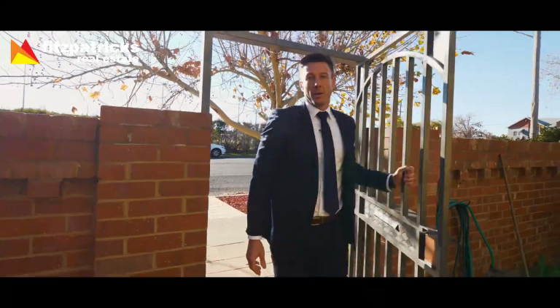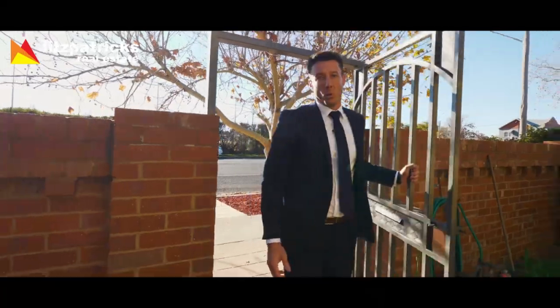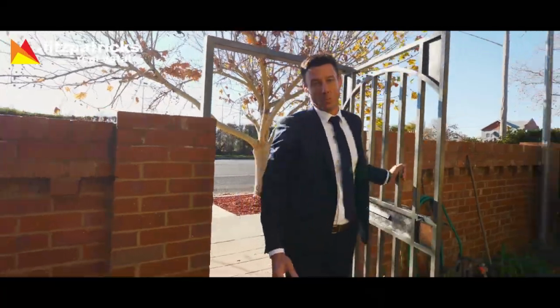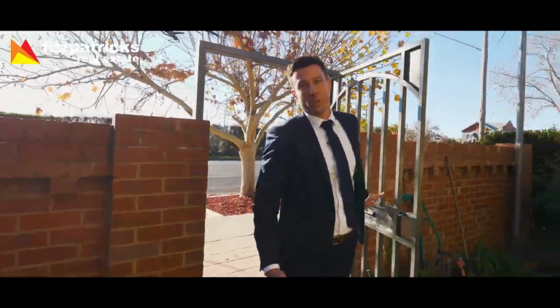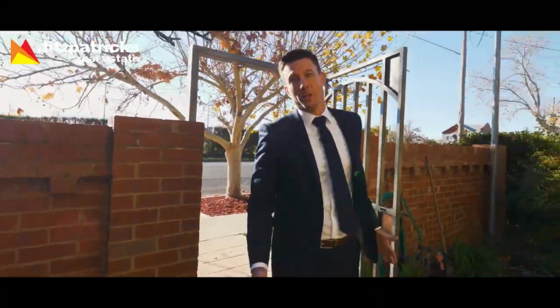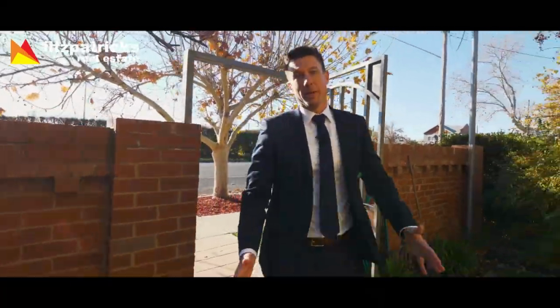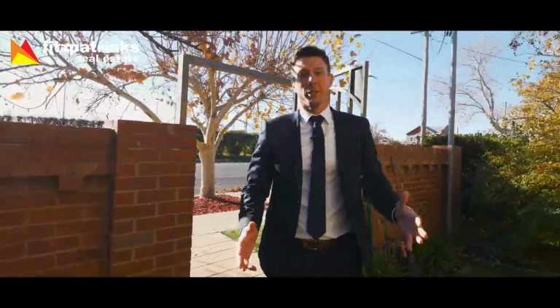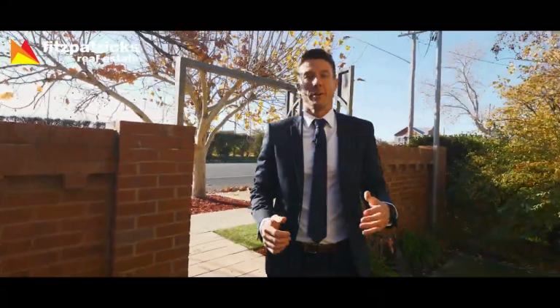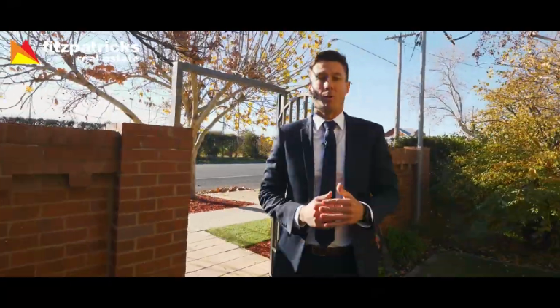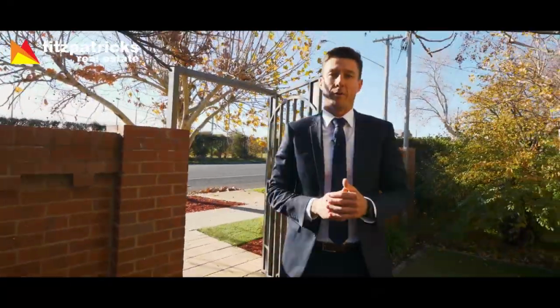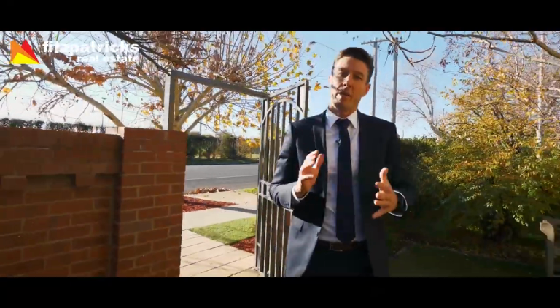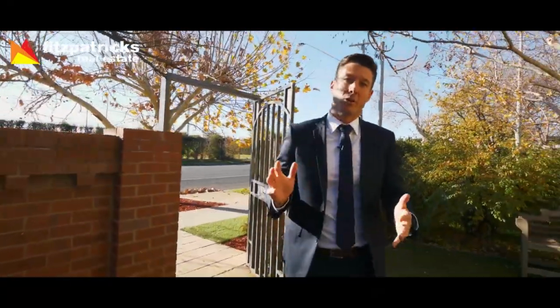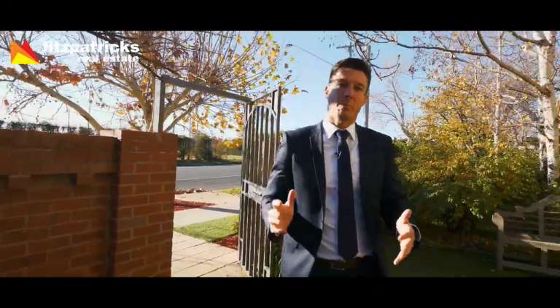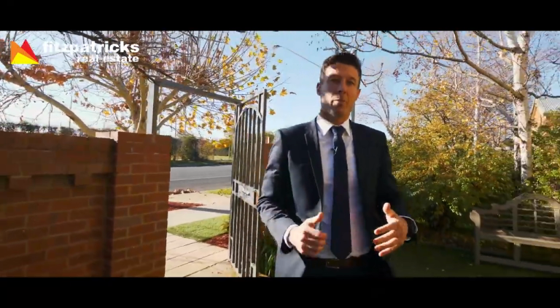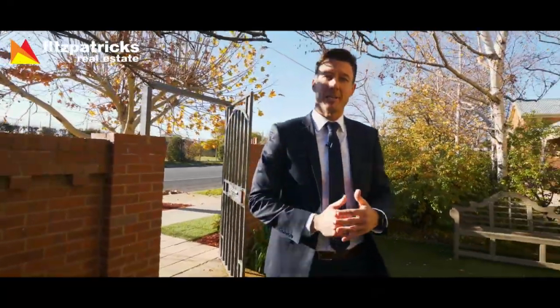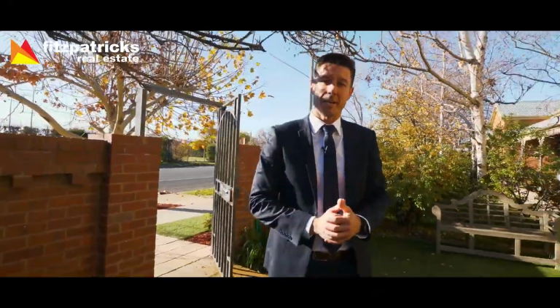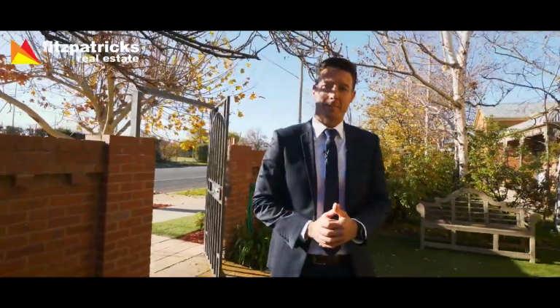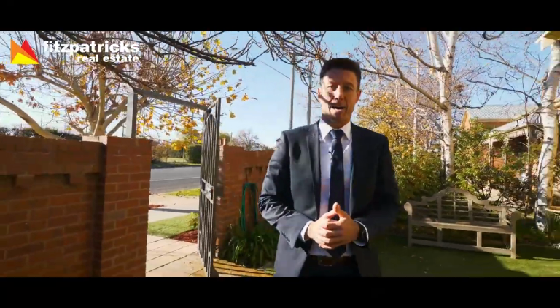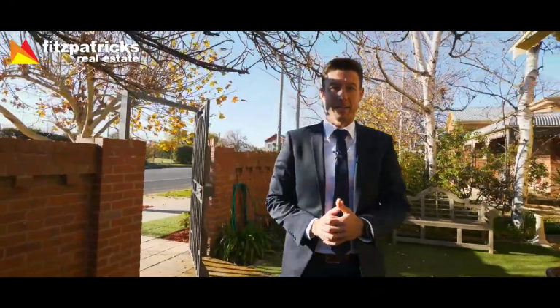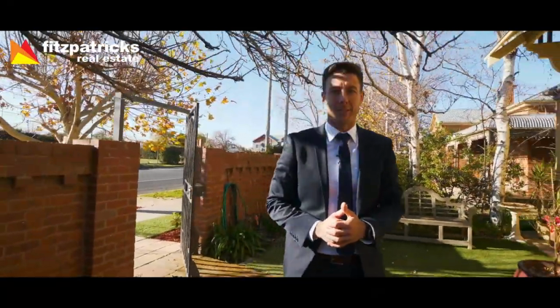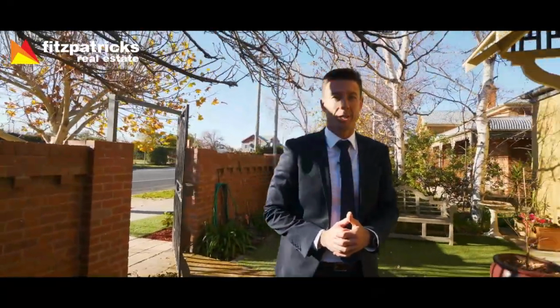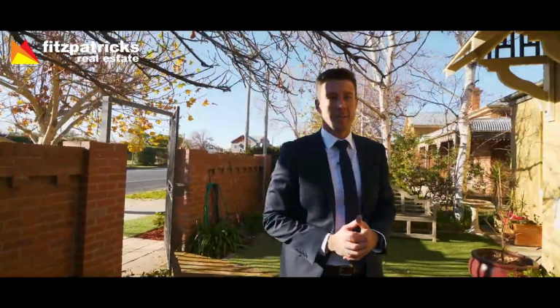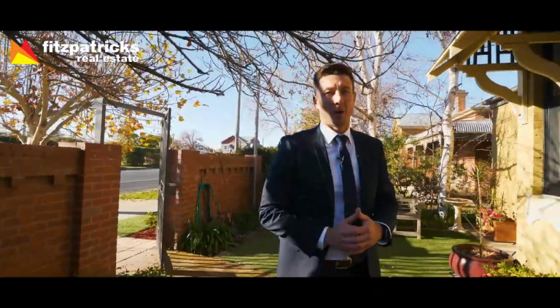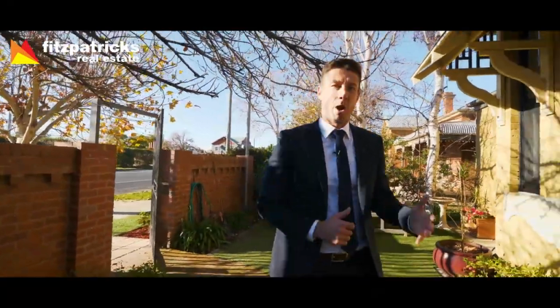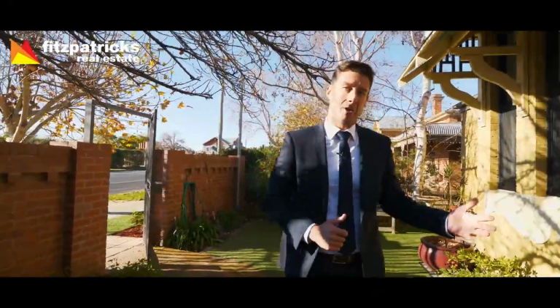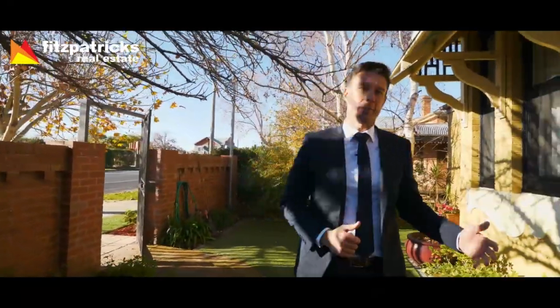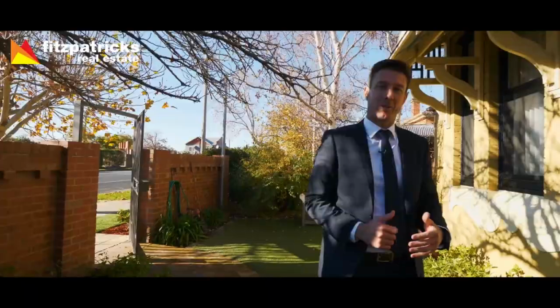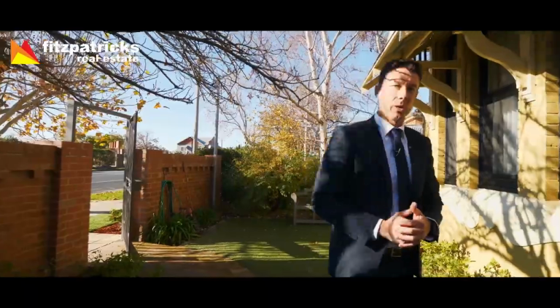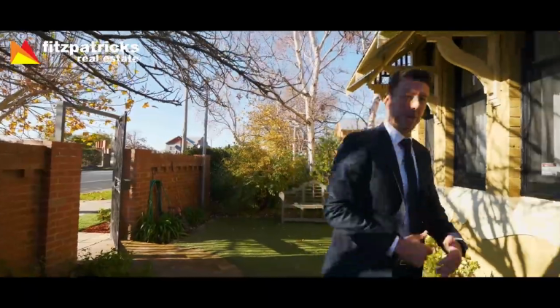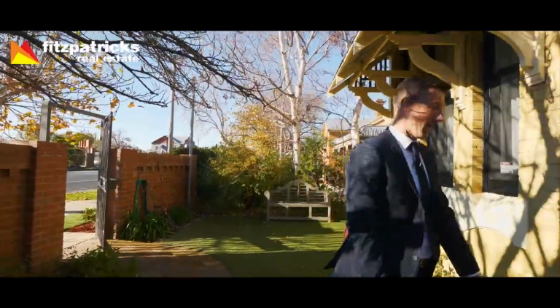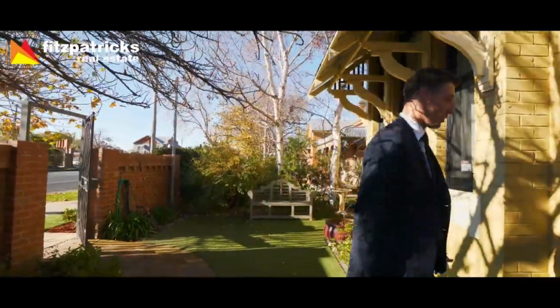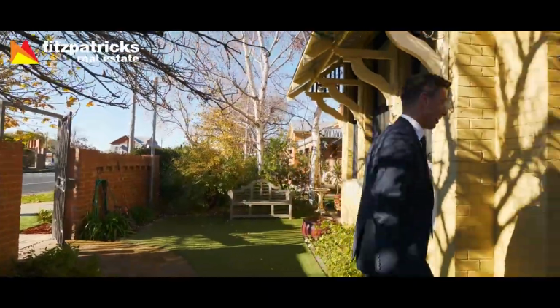Welcome to your inspection of one of the nicest properties to hit the market this year: 120 Kincaid Street.